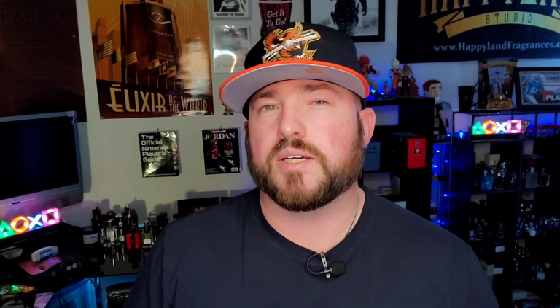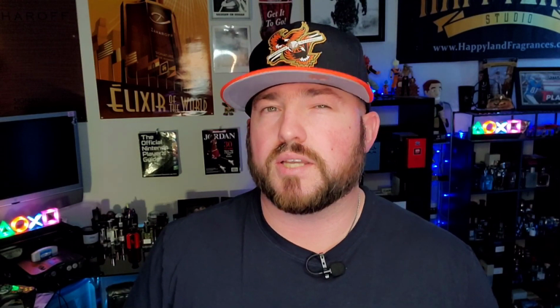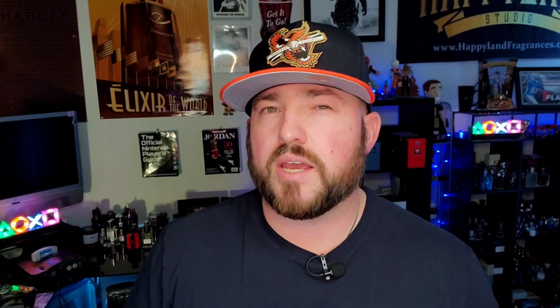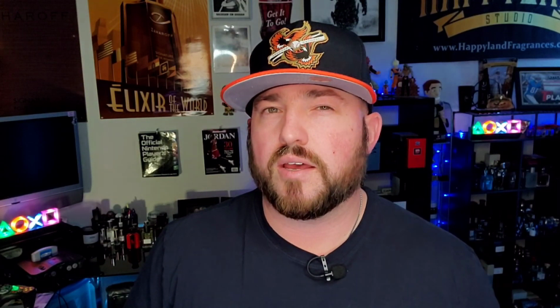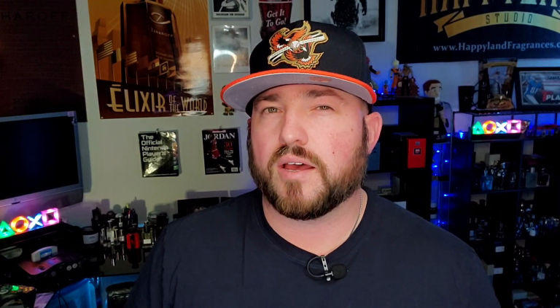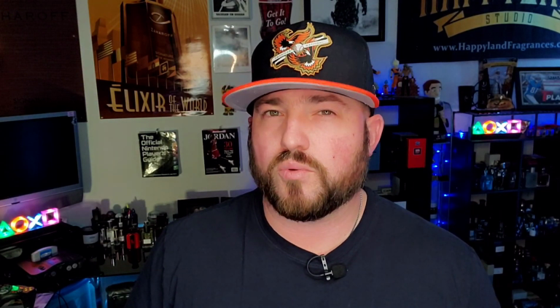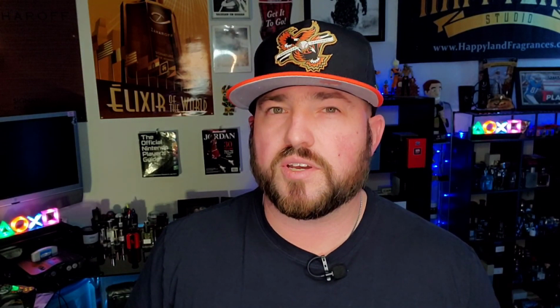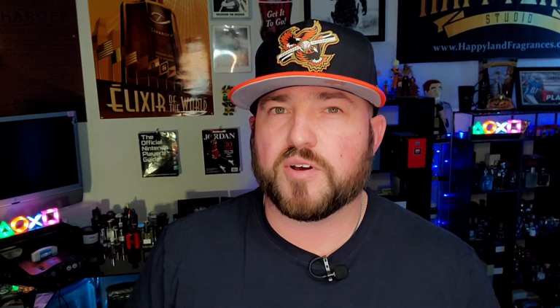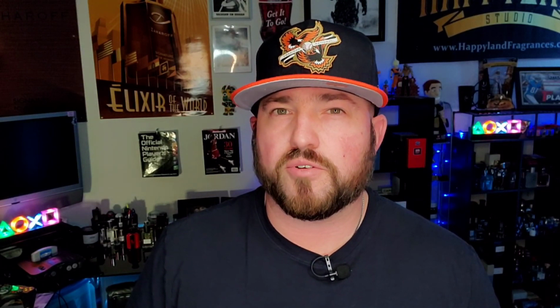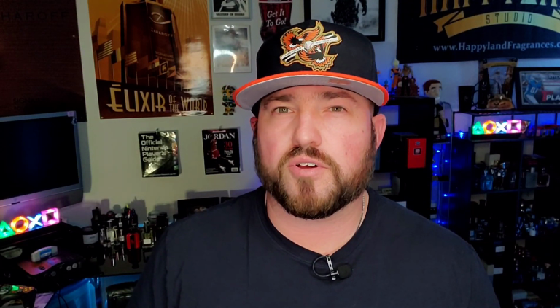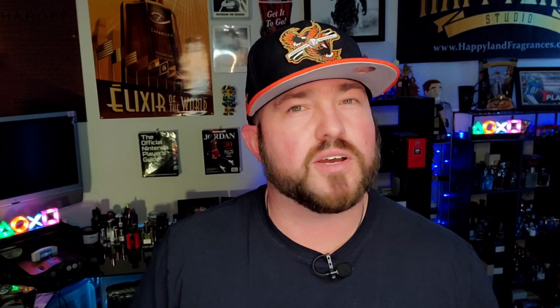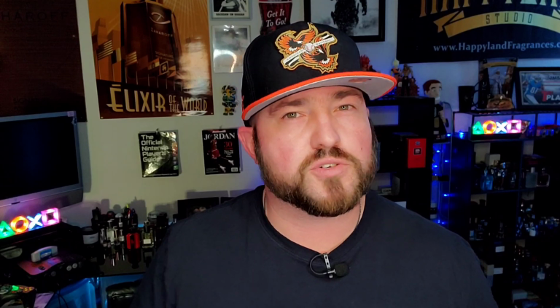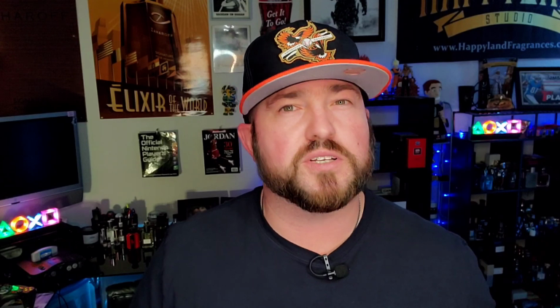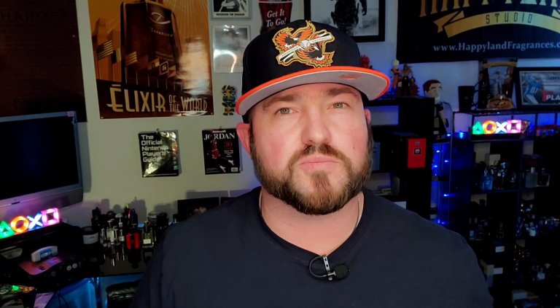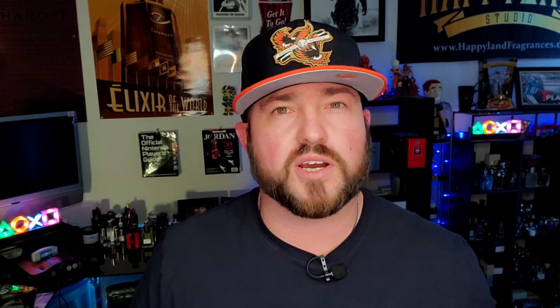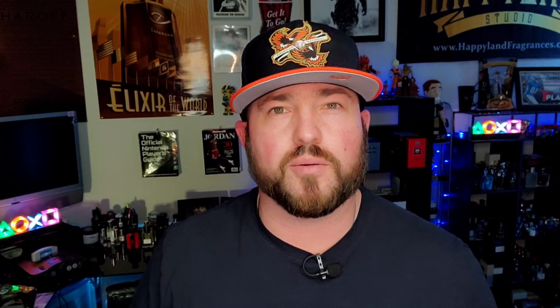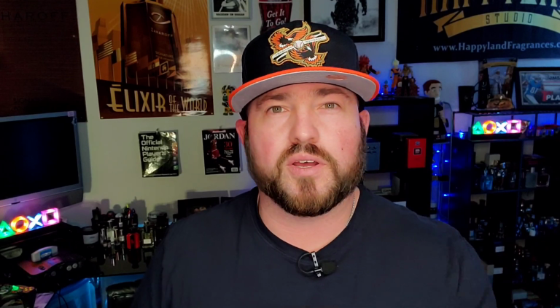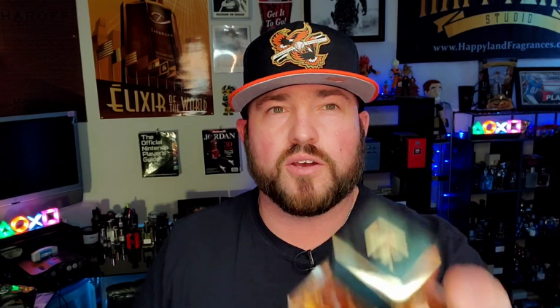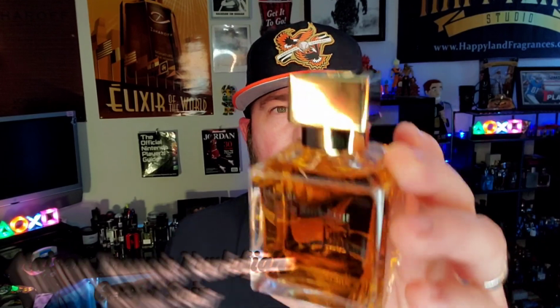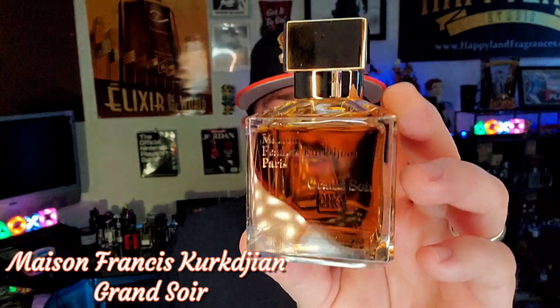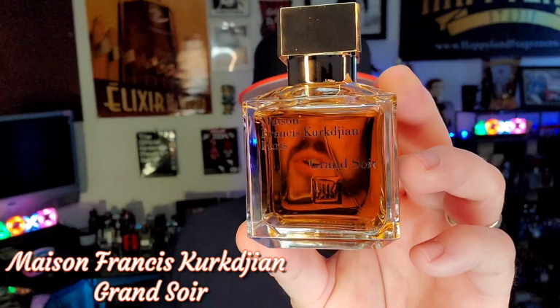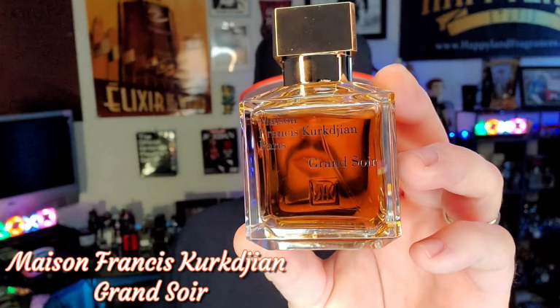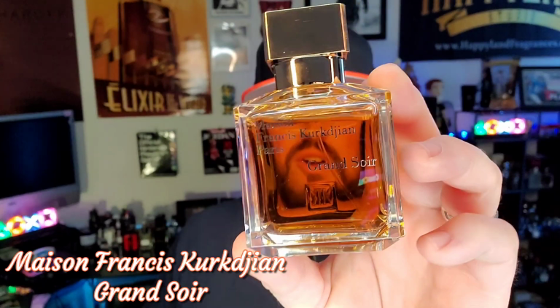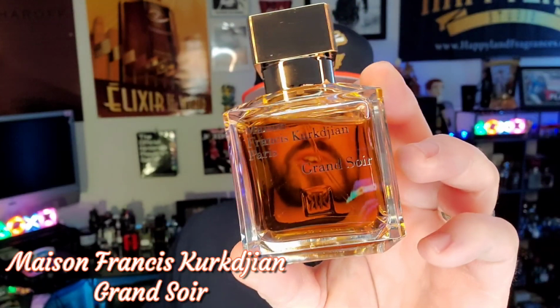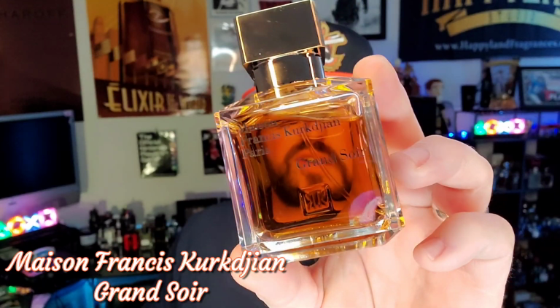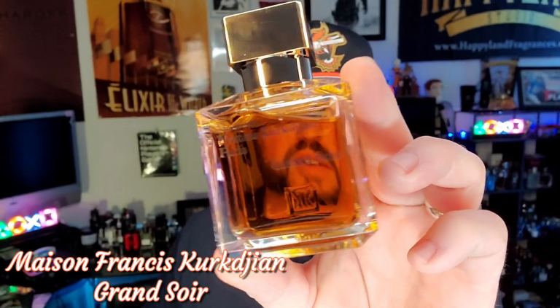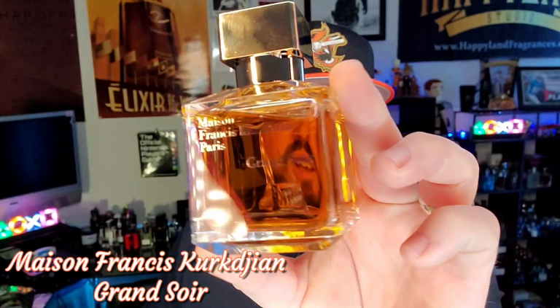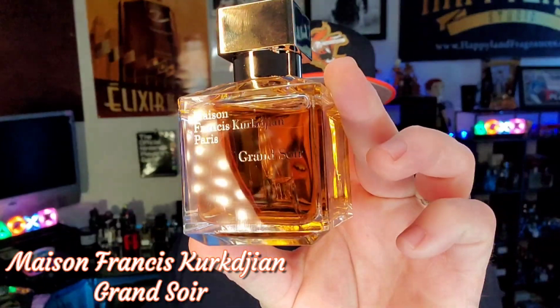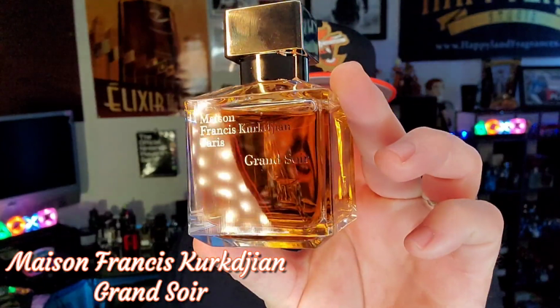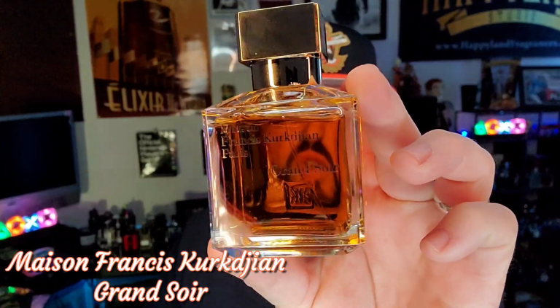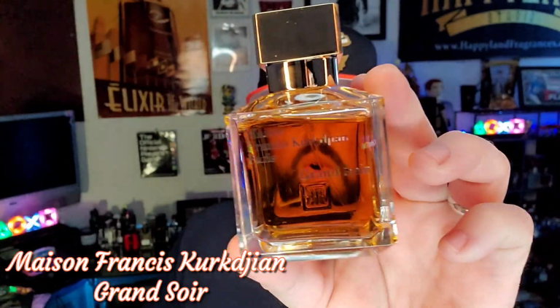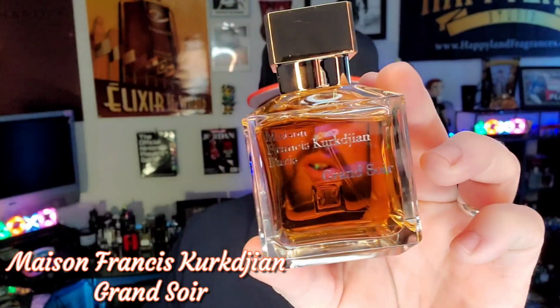And today I want to tell you my full thoughts after spending some time with Maison Francis Kurkdjian's Grand Soir.